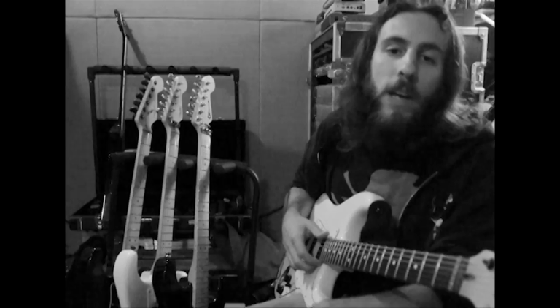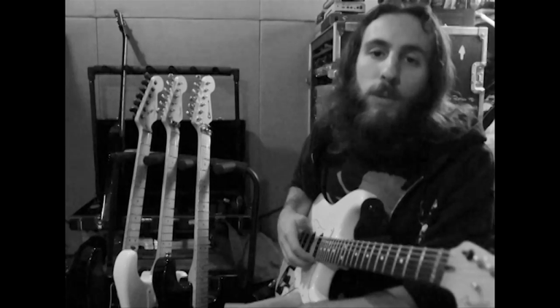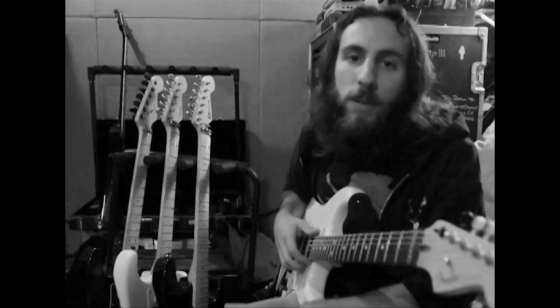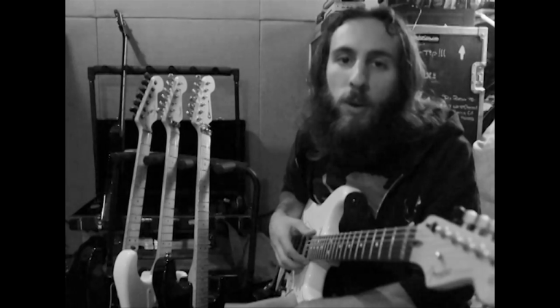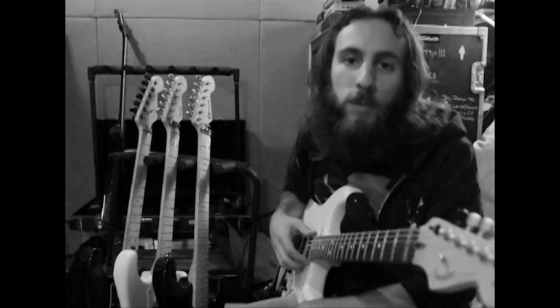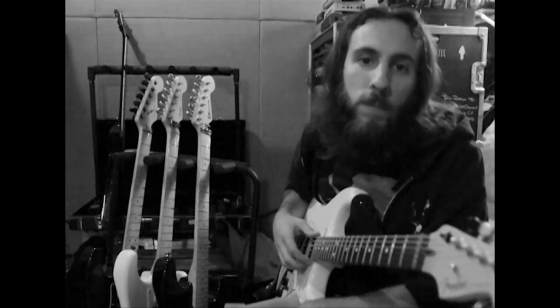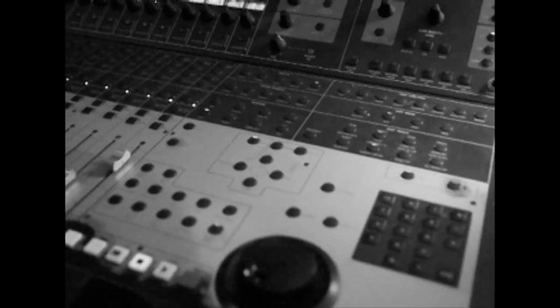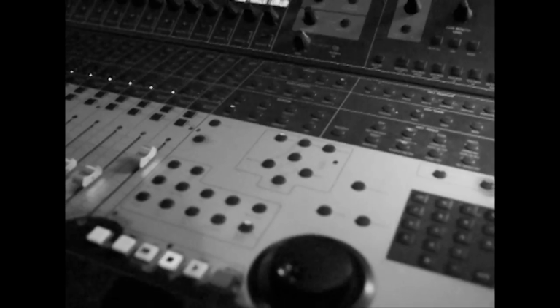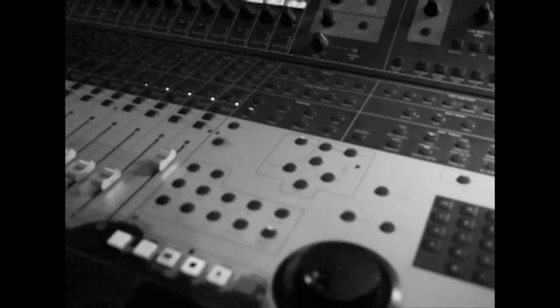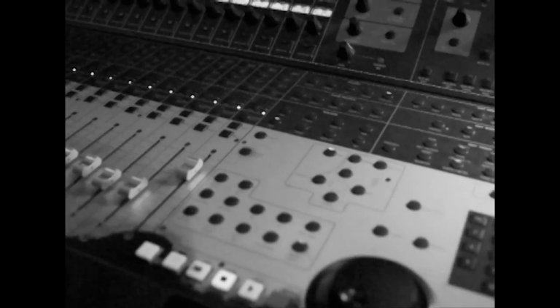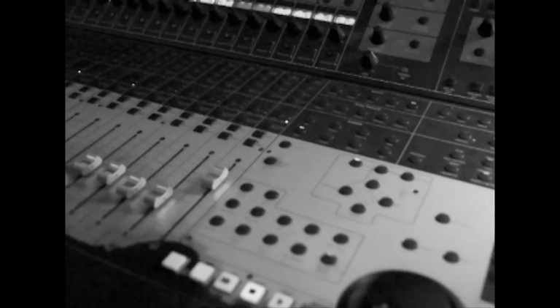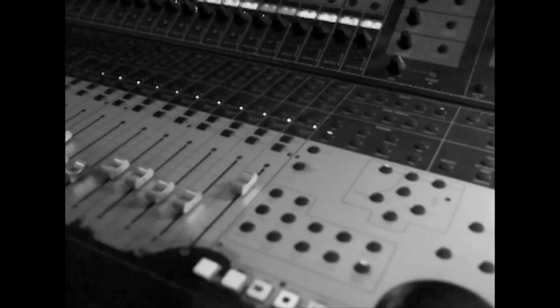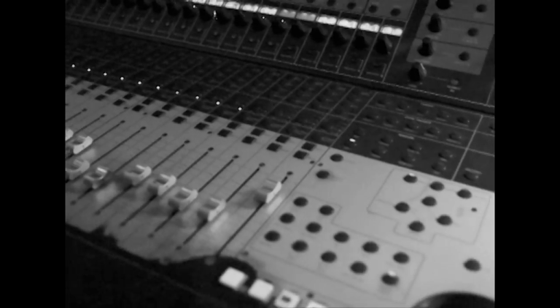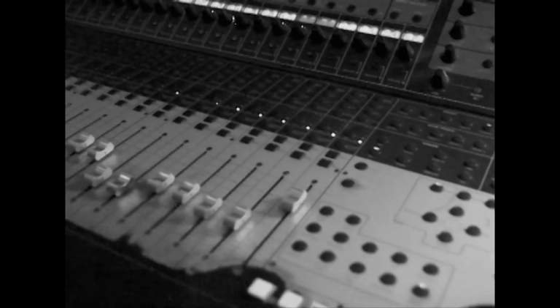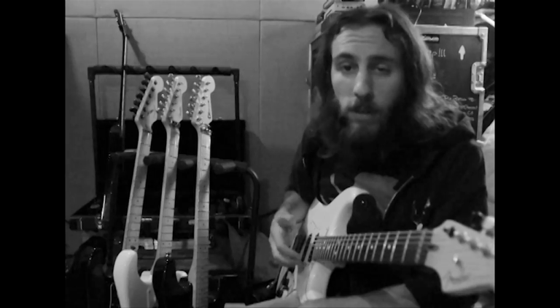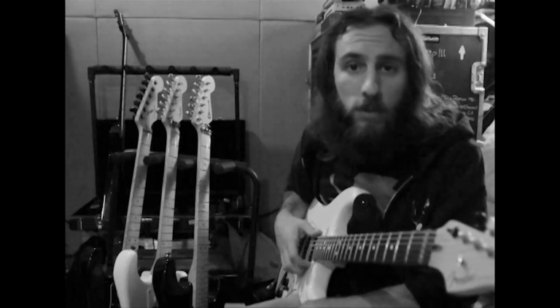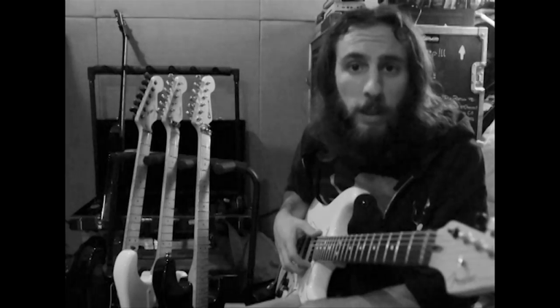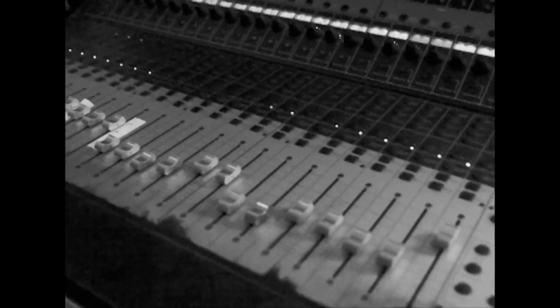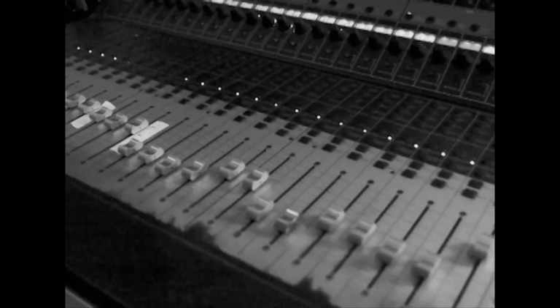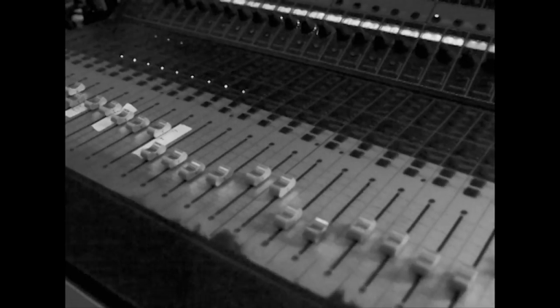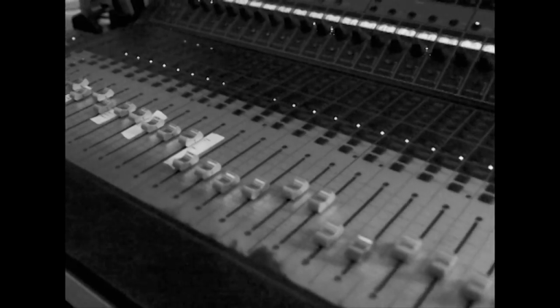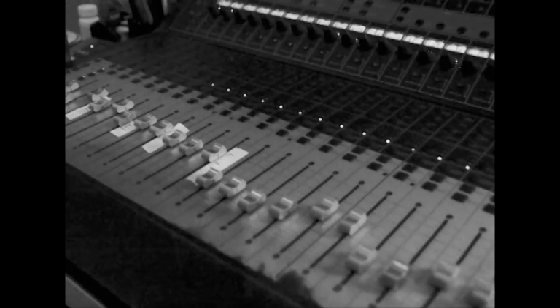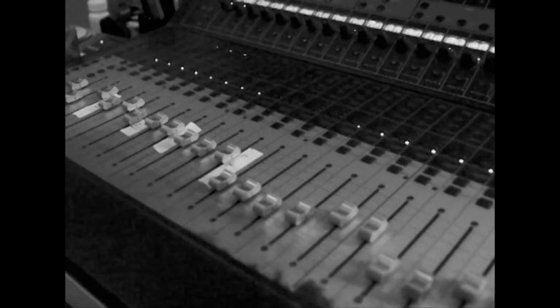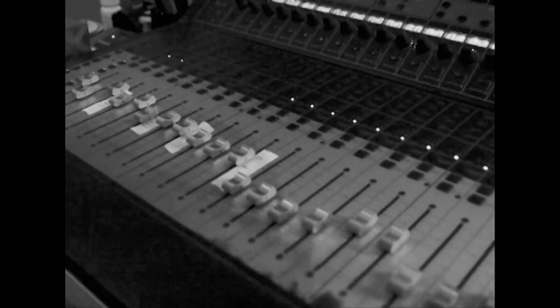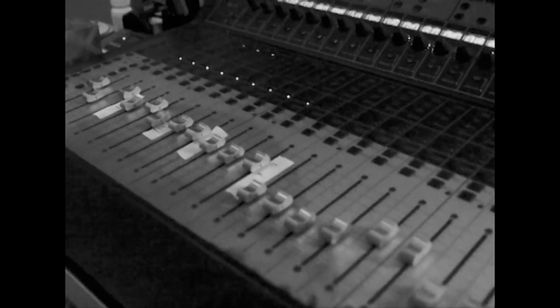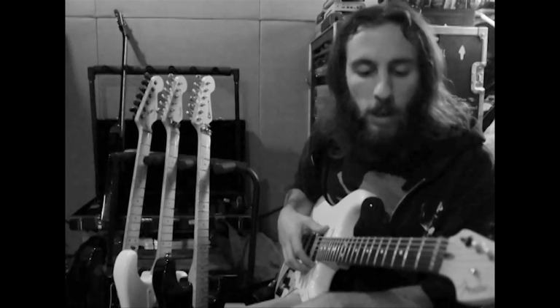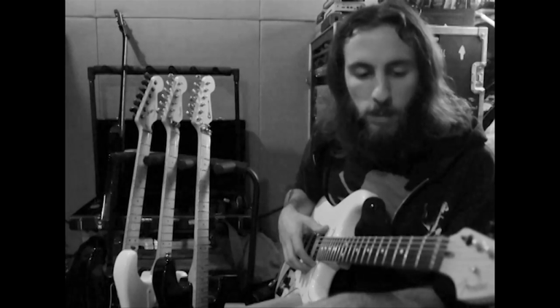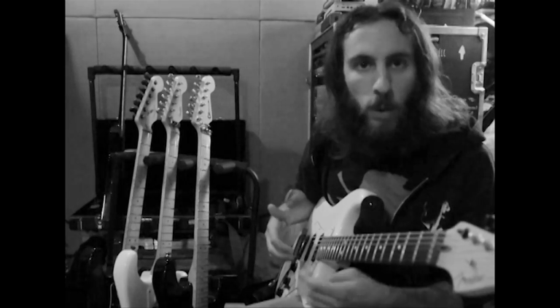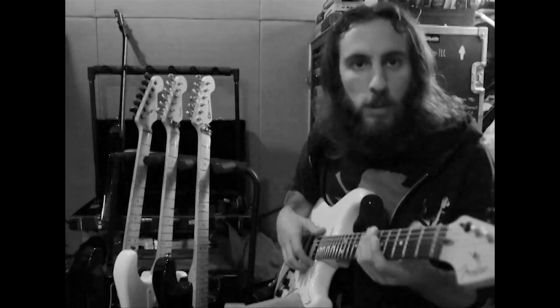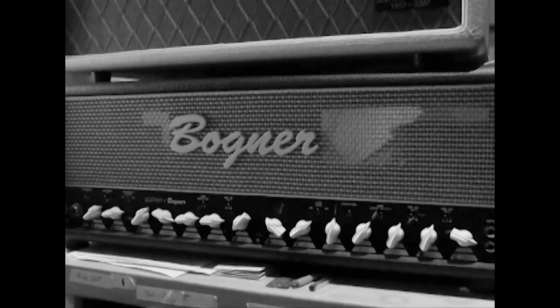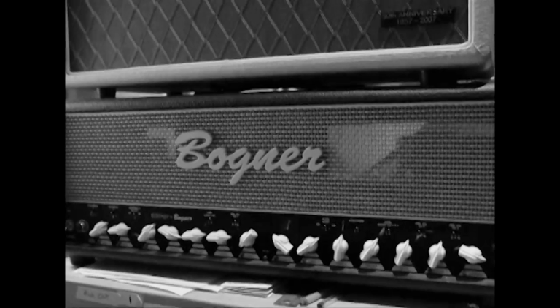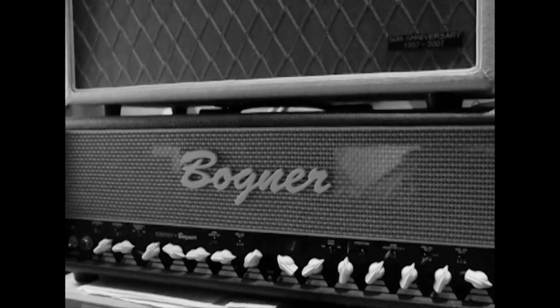We're here at the Omen Room. Just finished up guitar tracking and wanted to talk to you guys about what we used on the album.